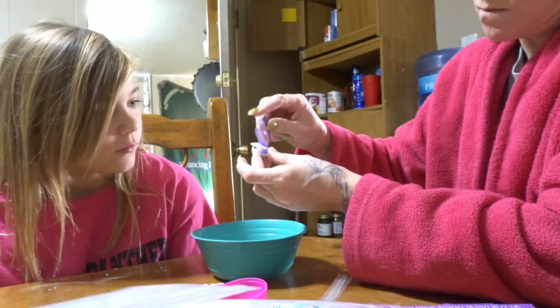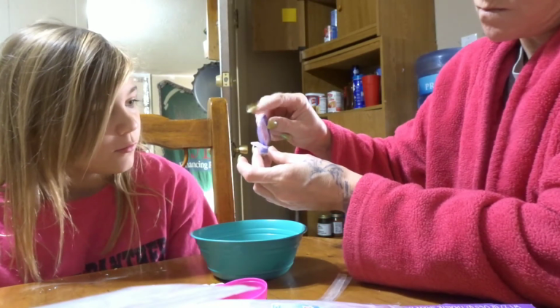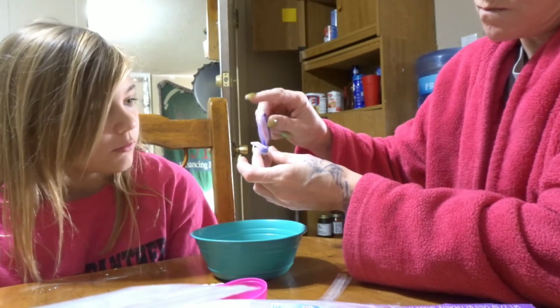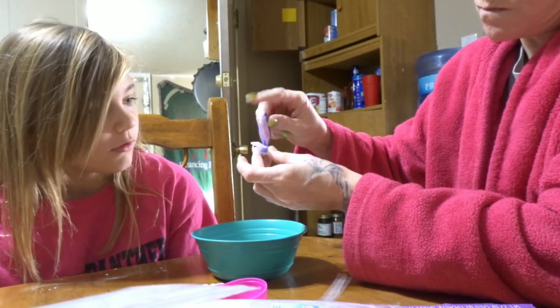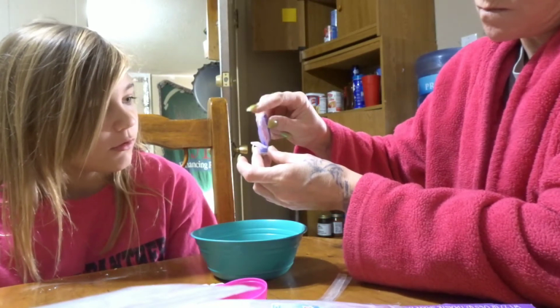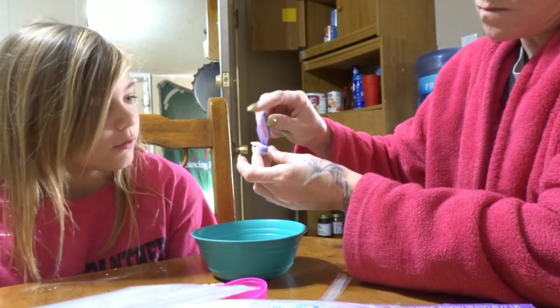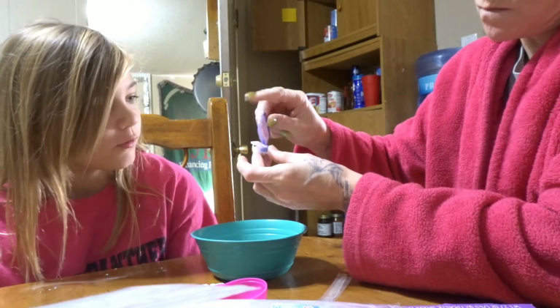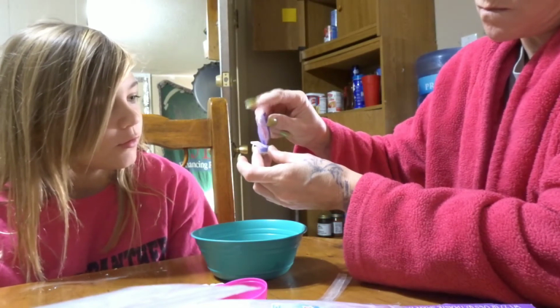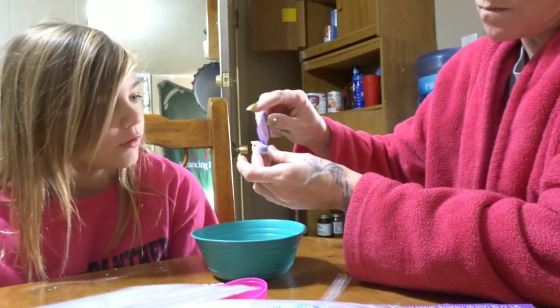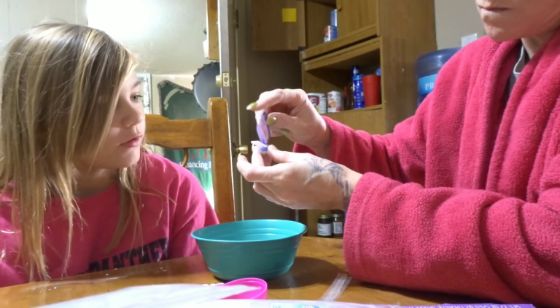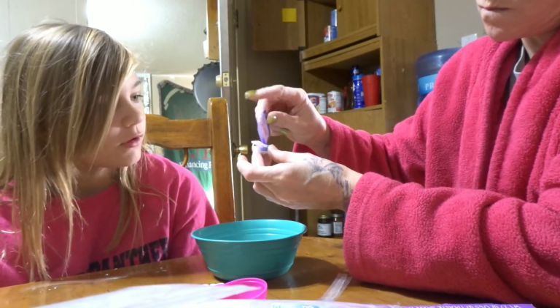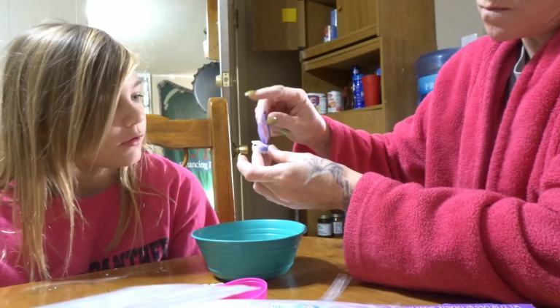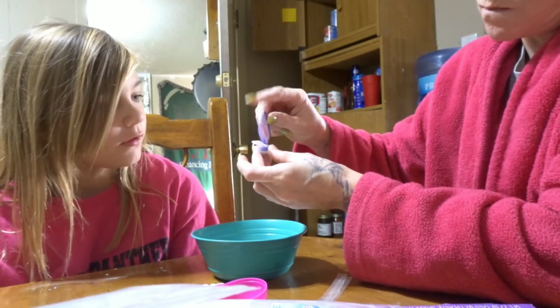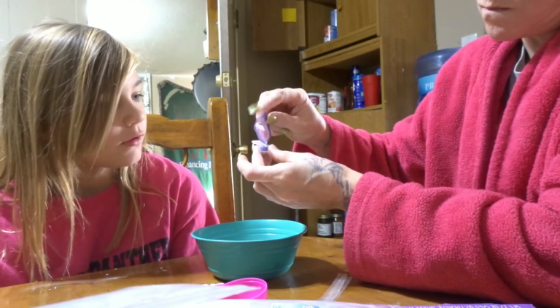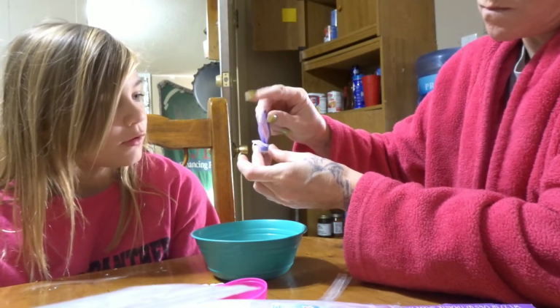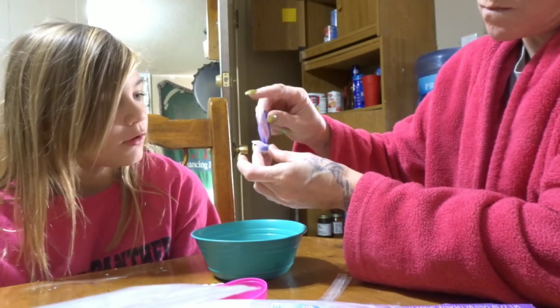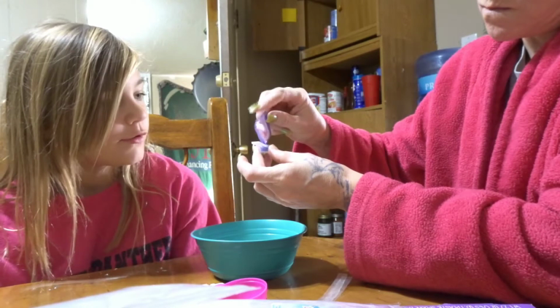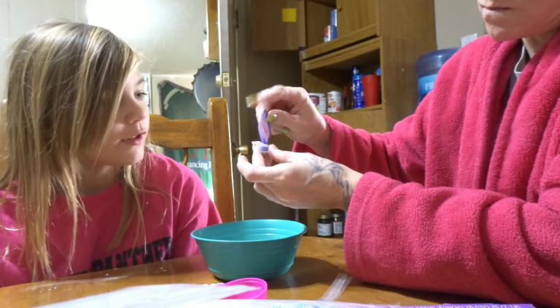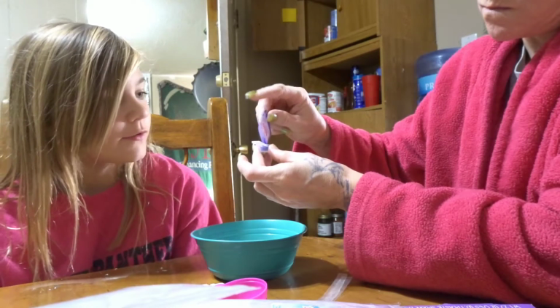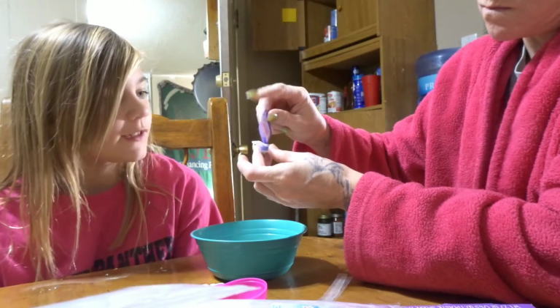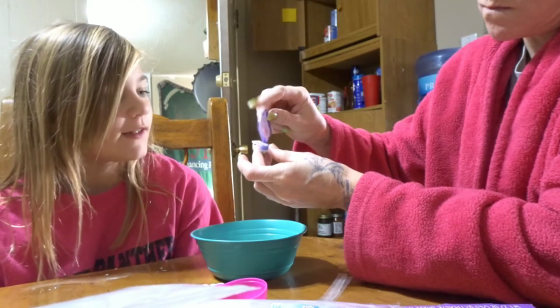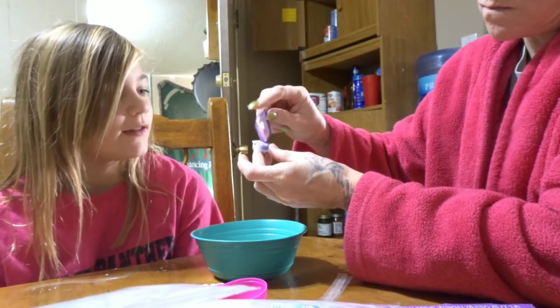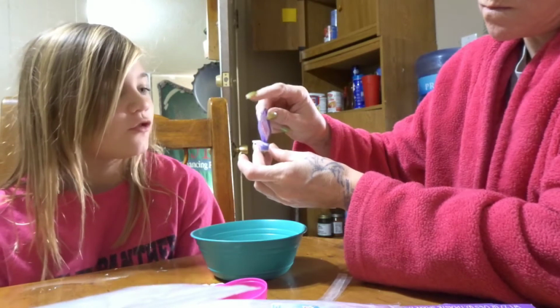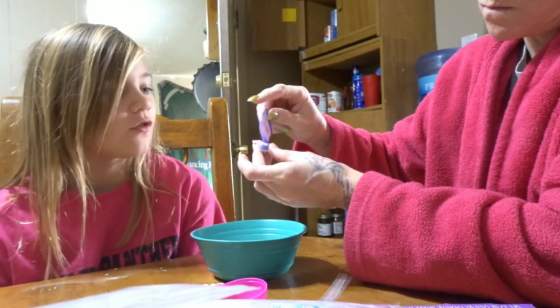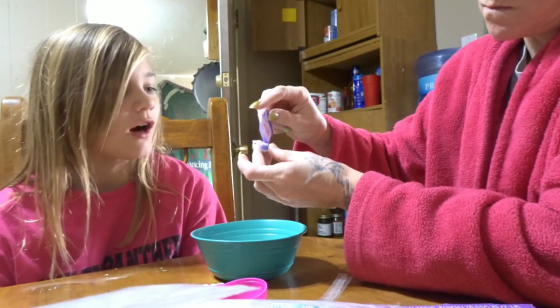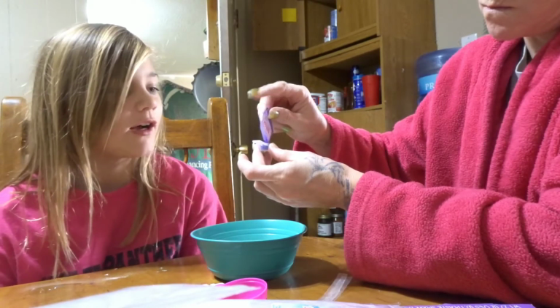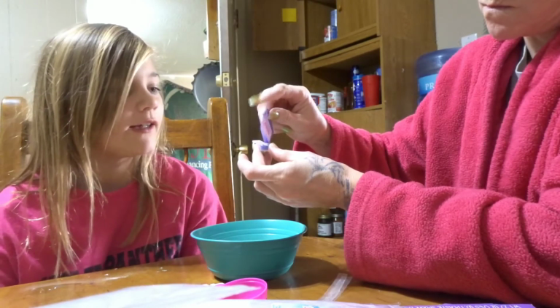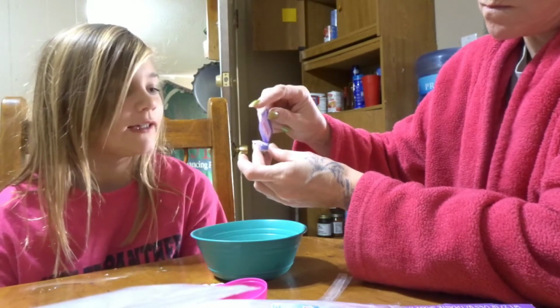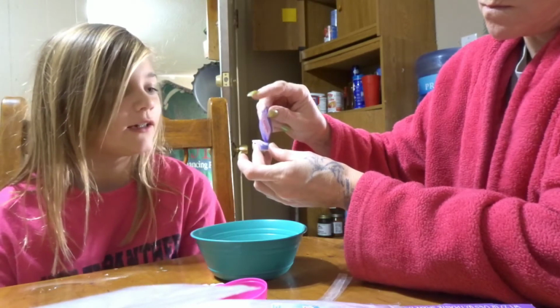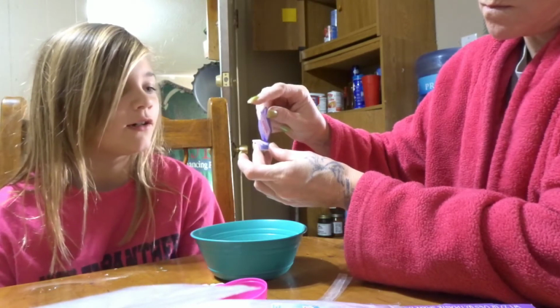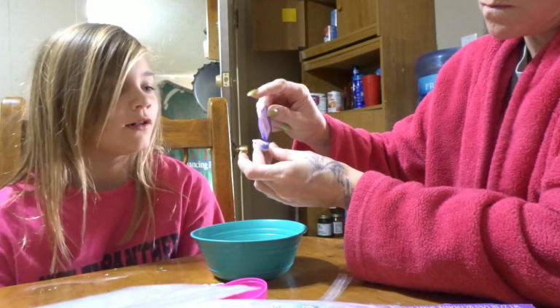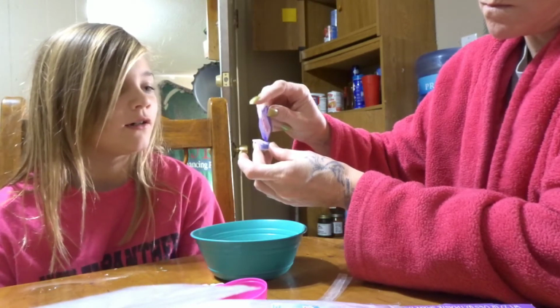Whoa! It looks like that dry... food coloring.